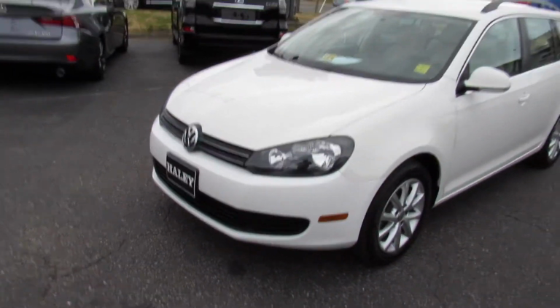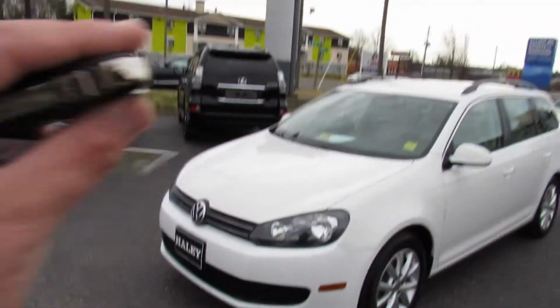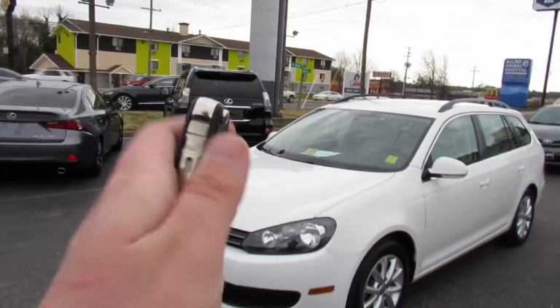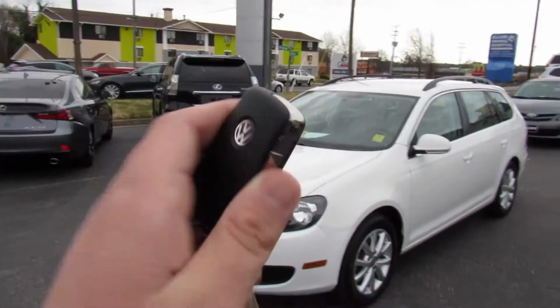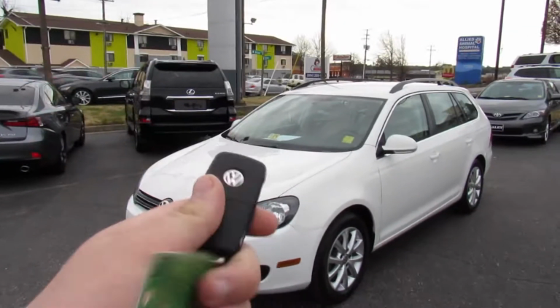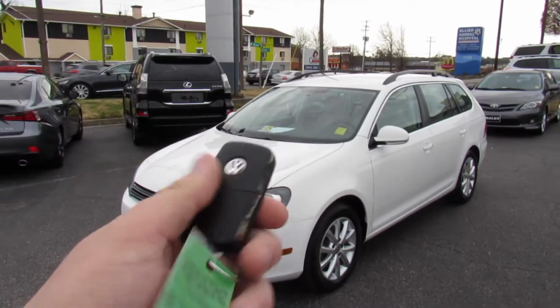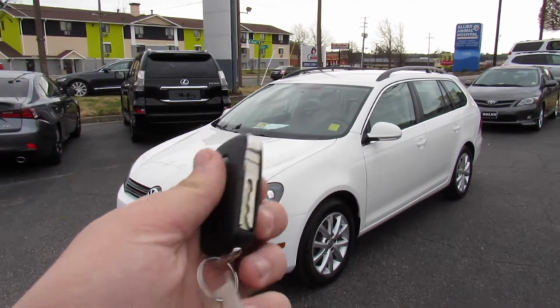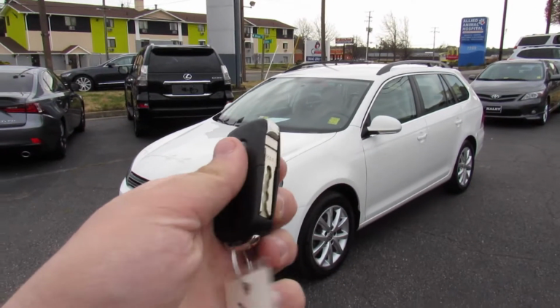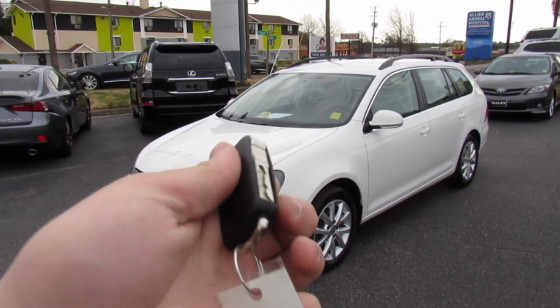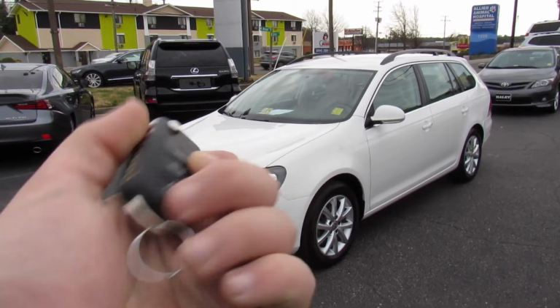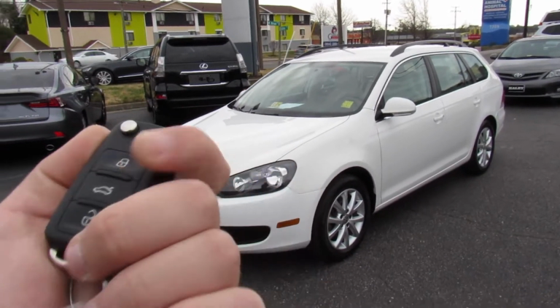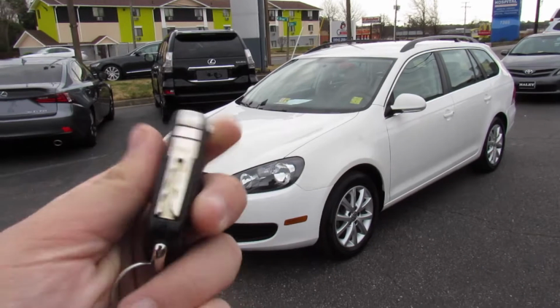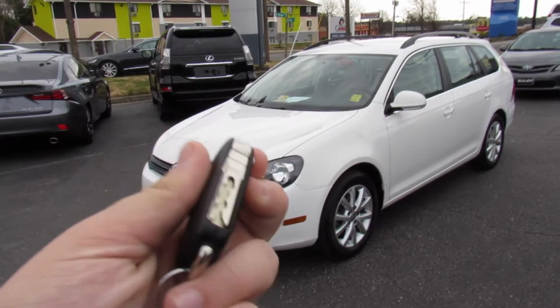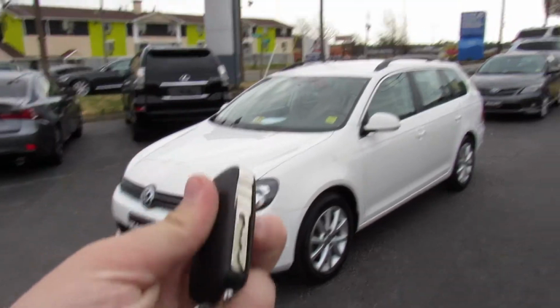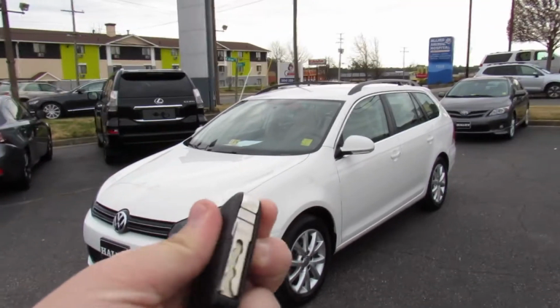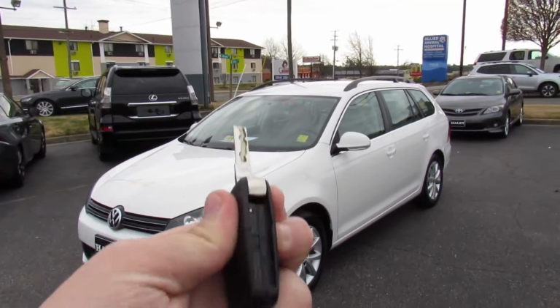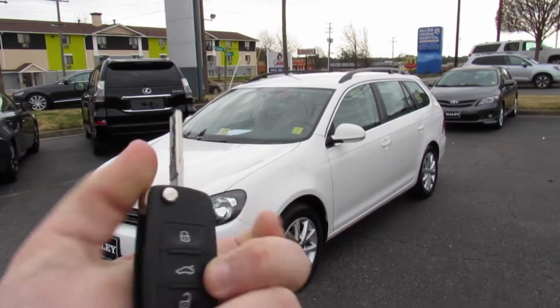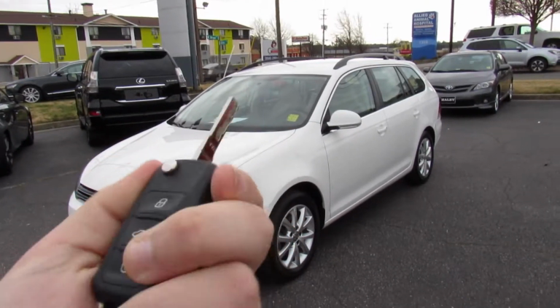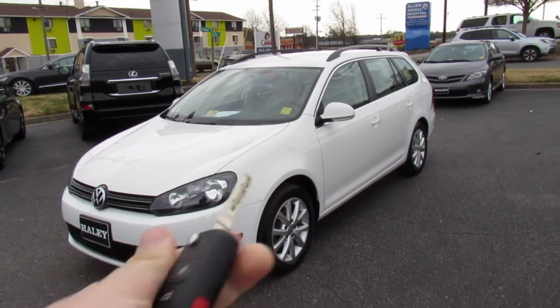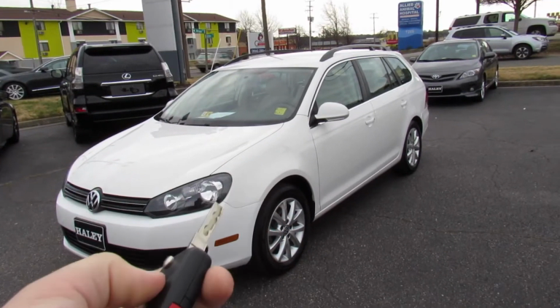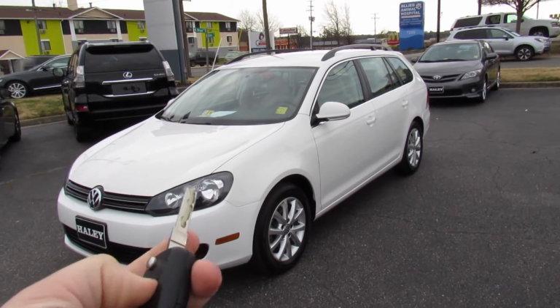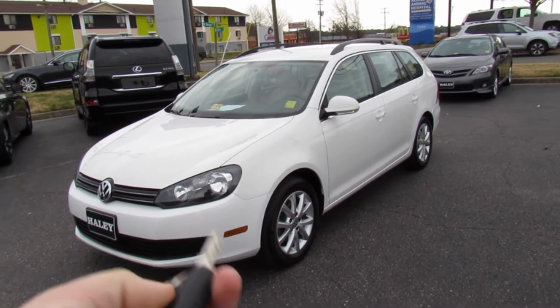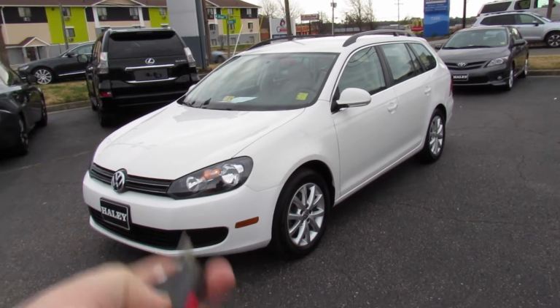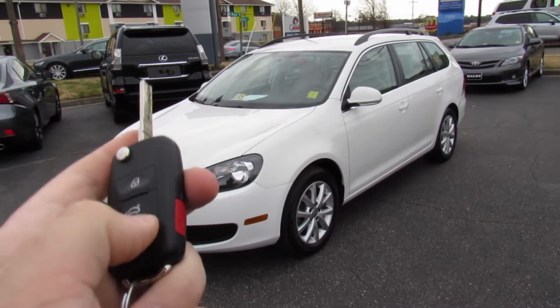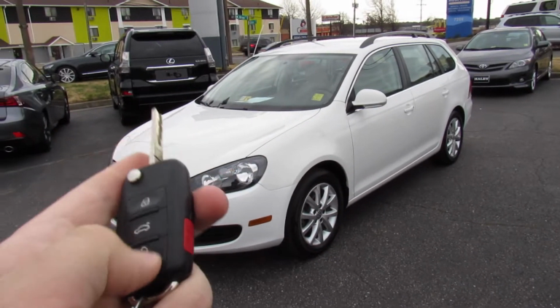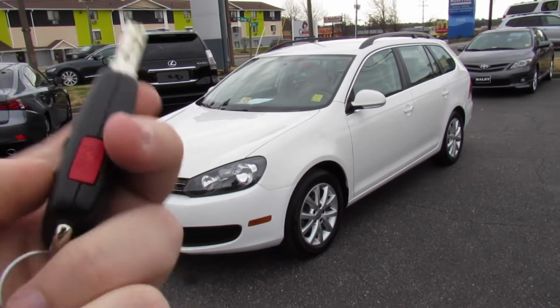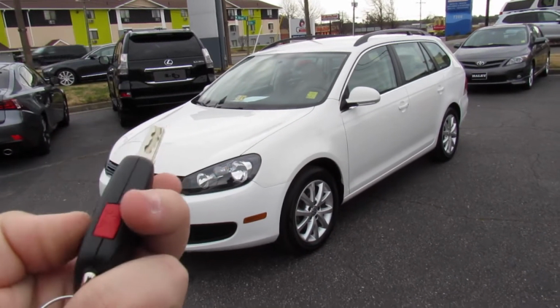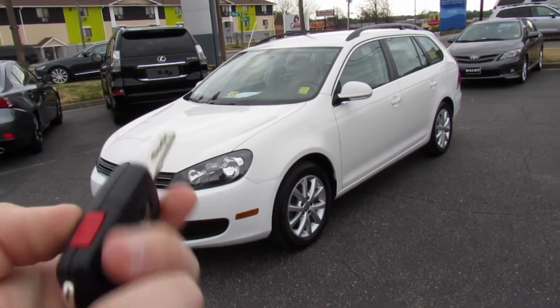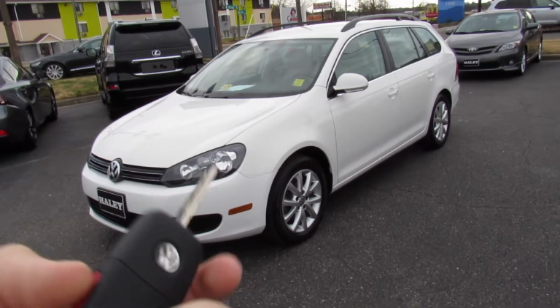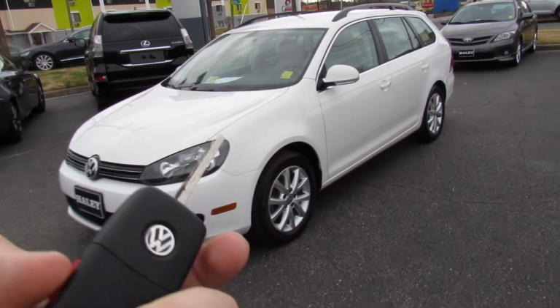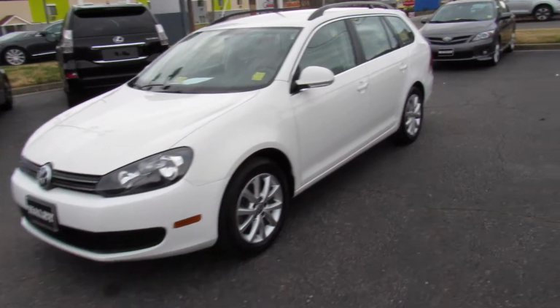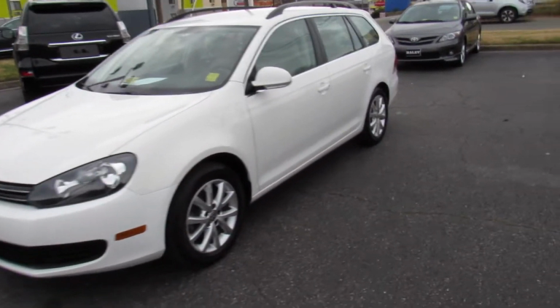This one does include your typical Volkswagen switchblade key. You have lock, unlock, trunk release, and panic.